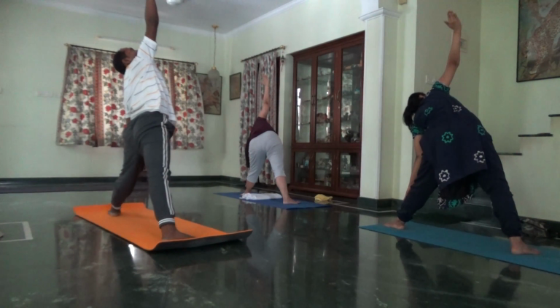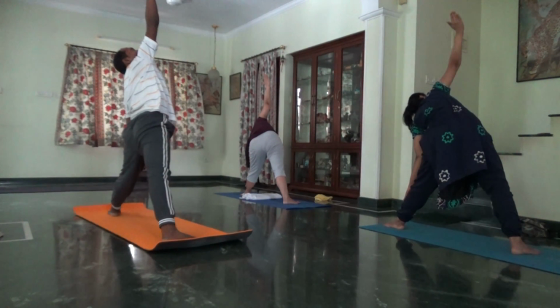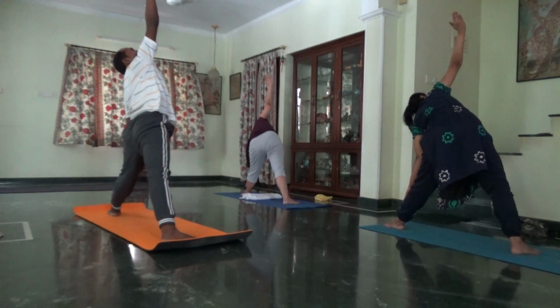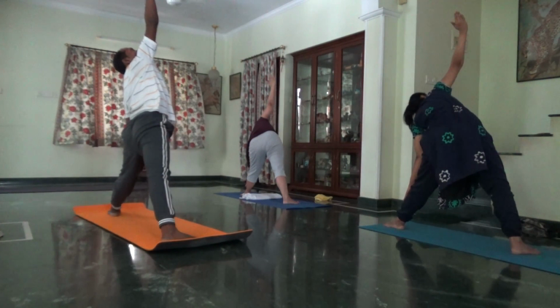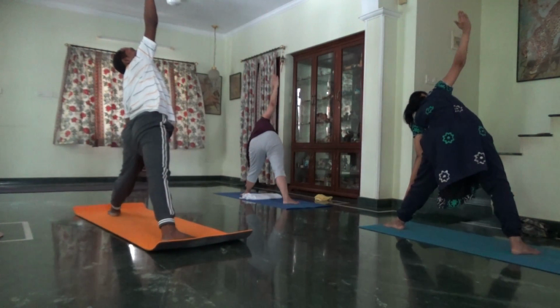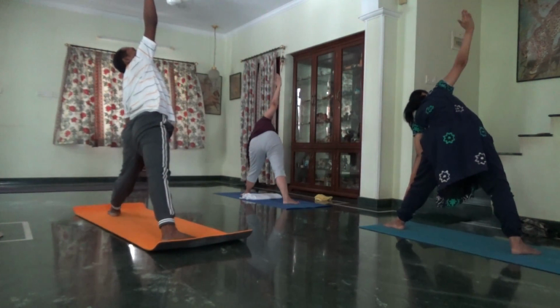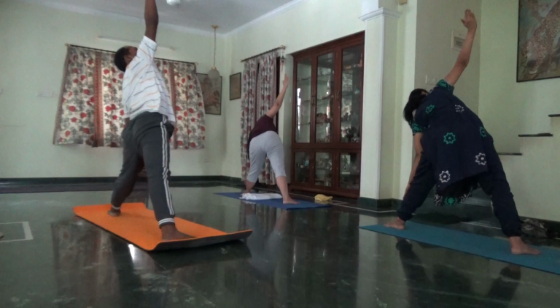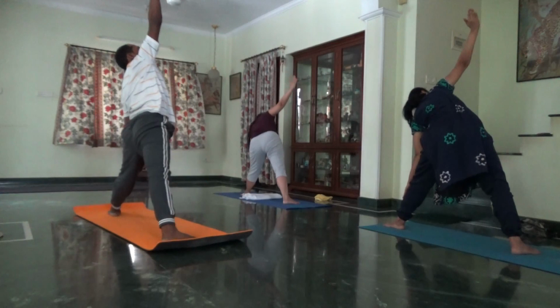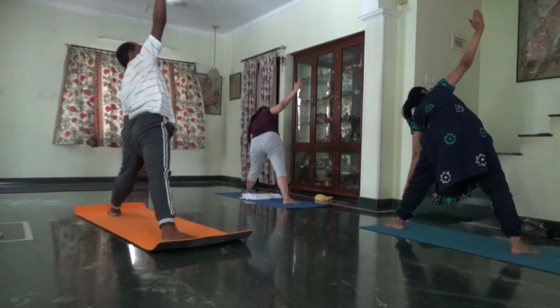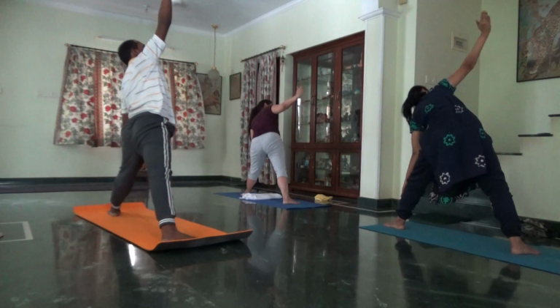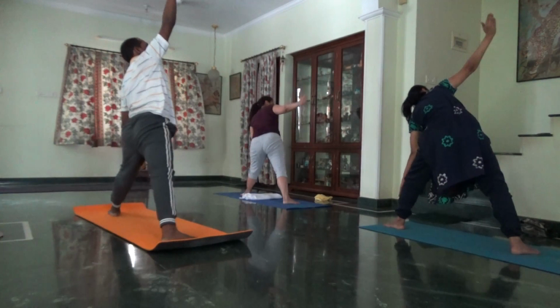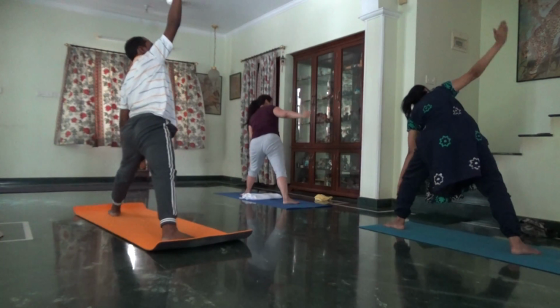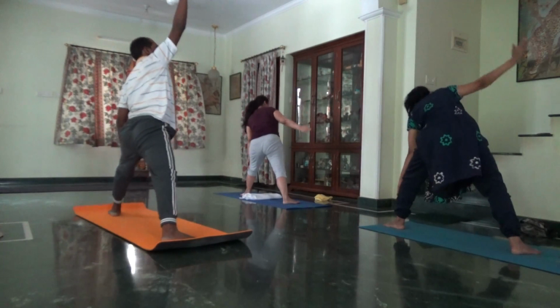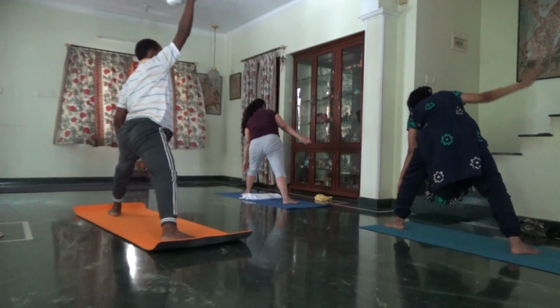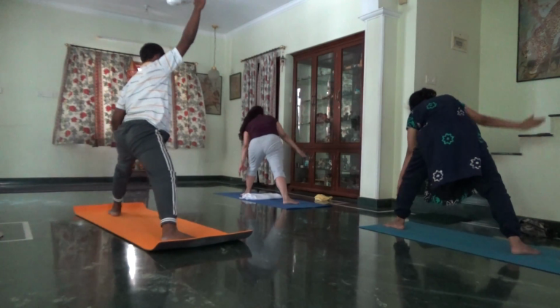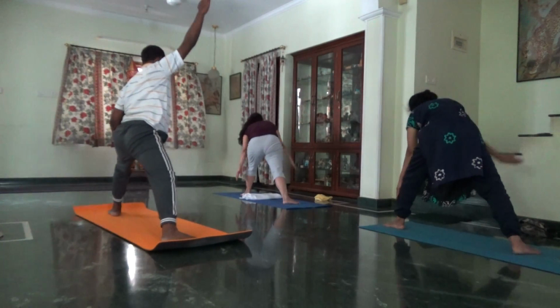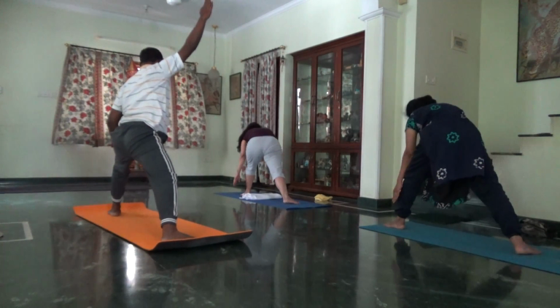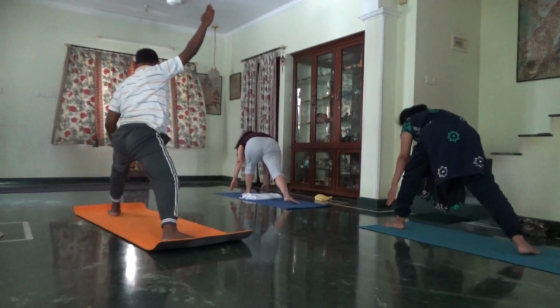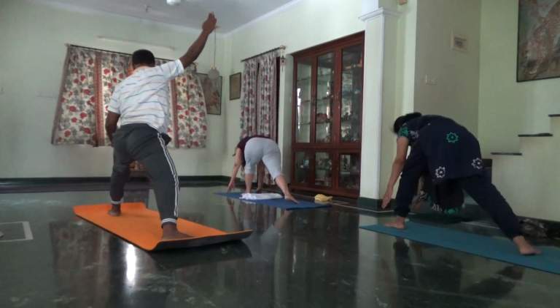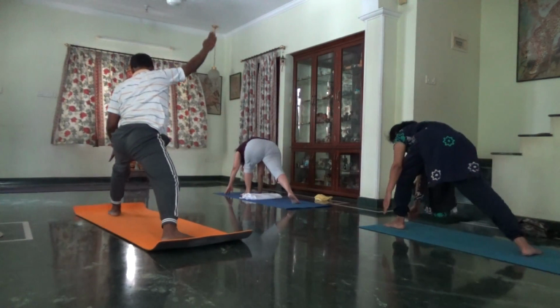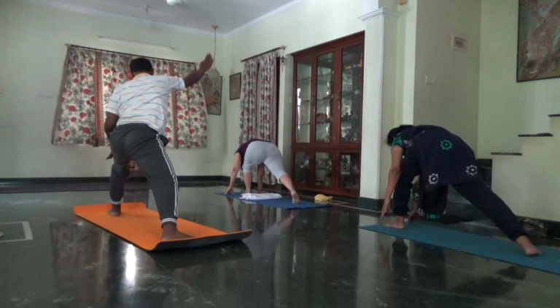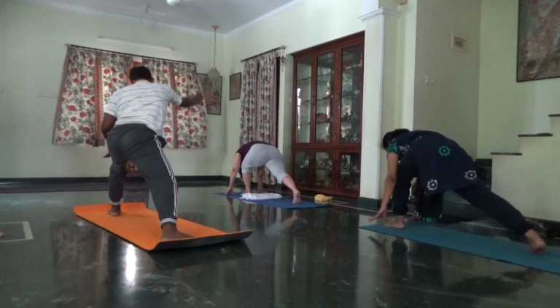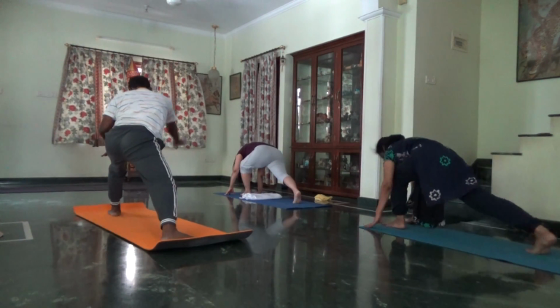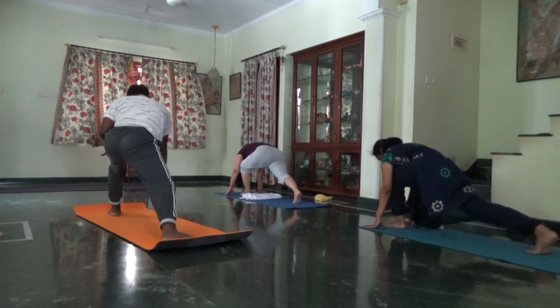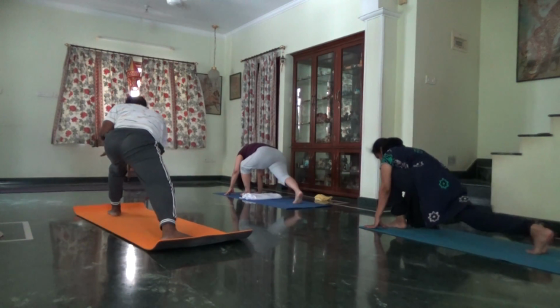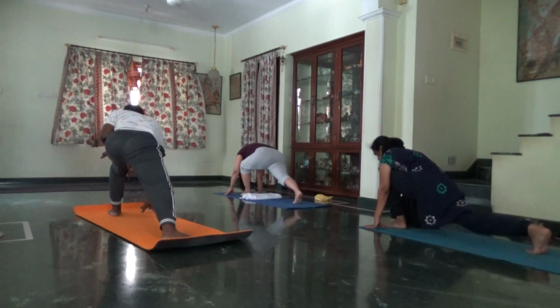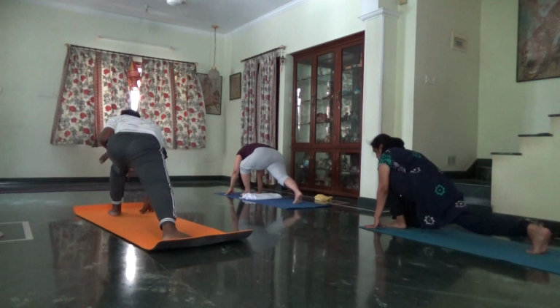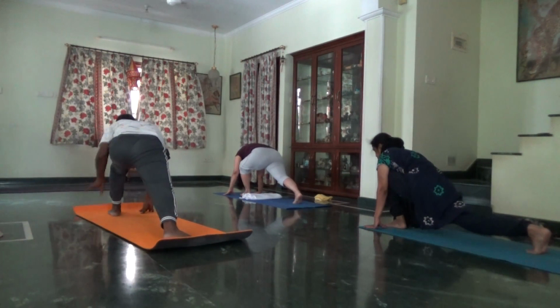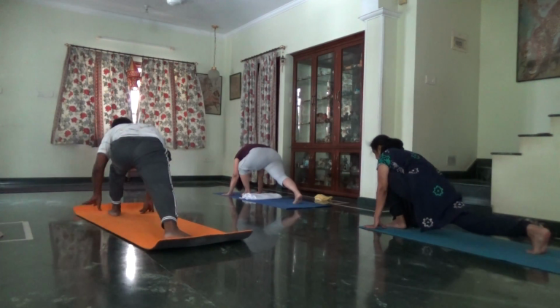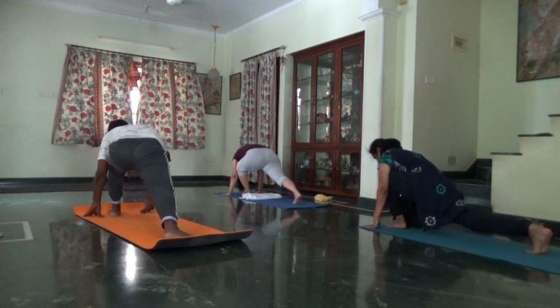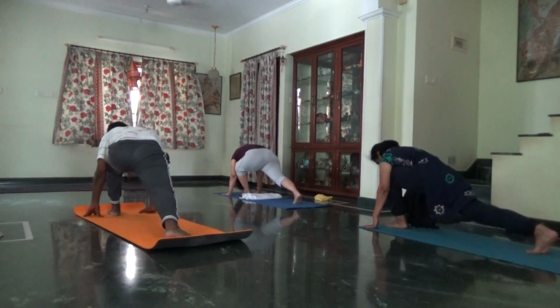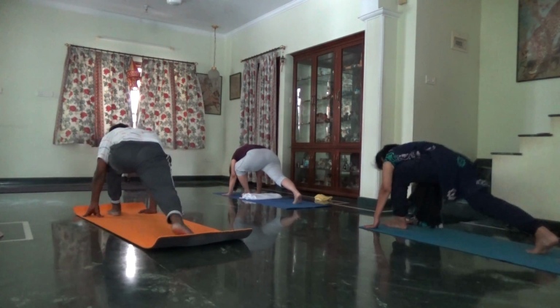Exhale, arms to the floor. Left knee bent, head down. Inhale, left leg to the ceiling.